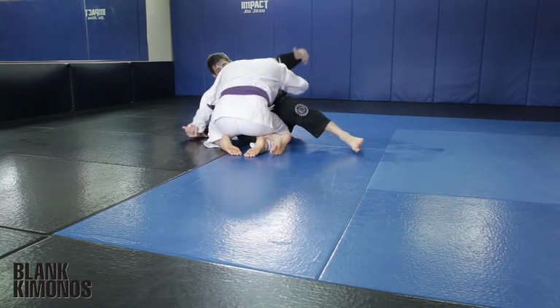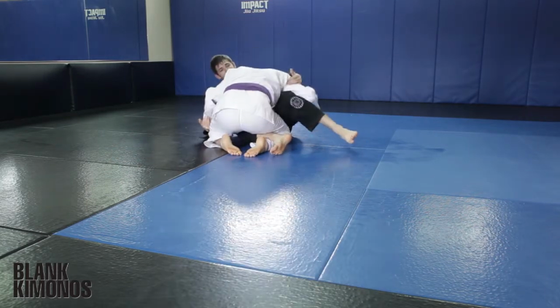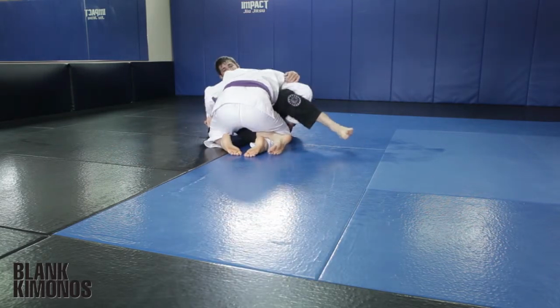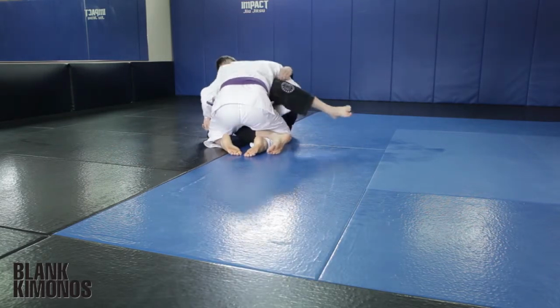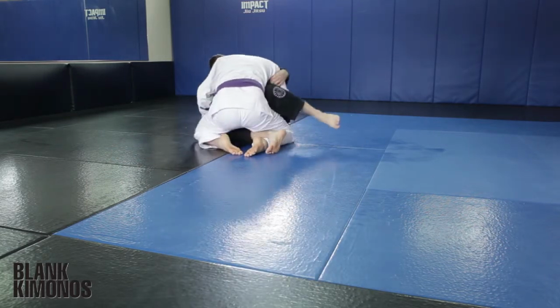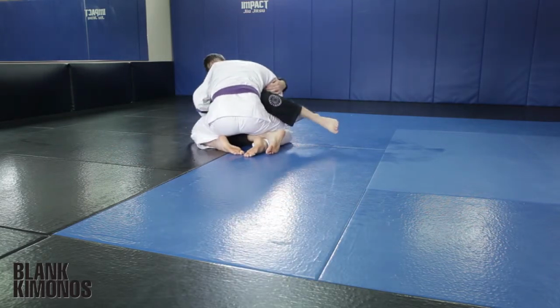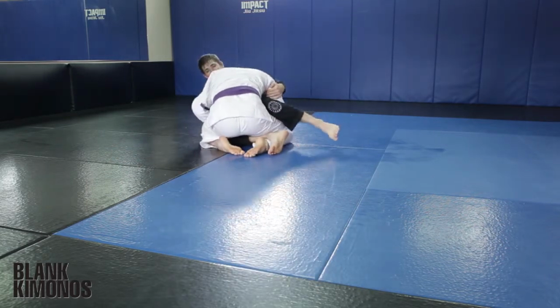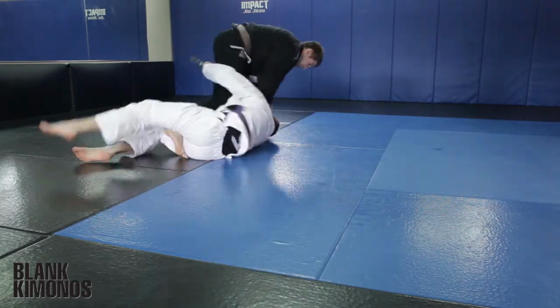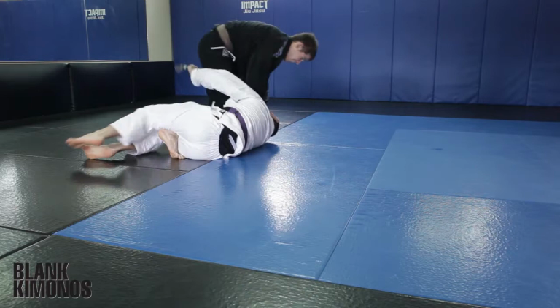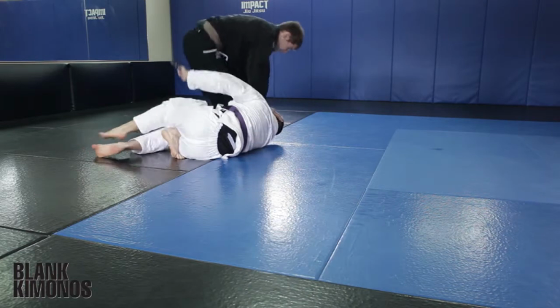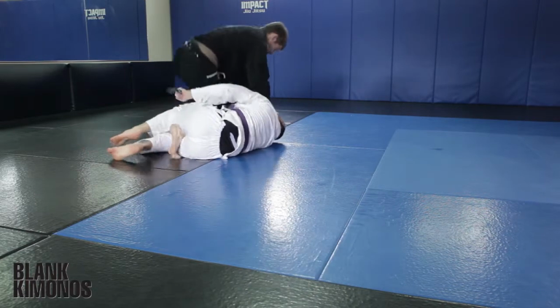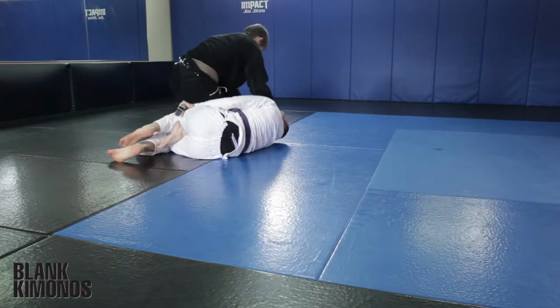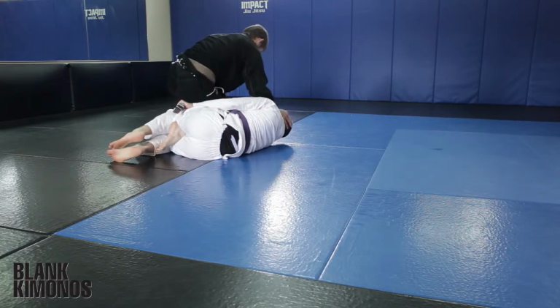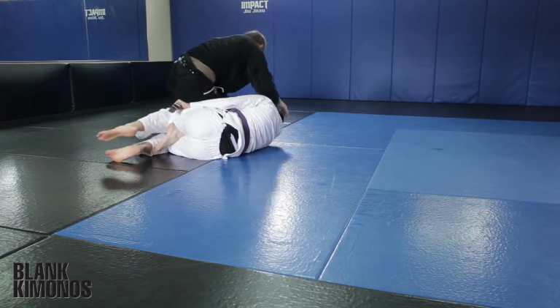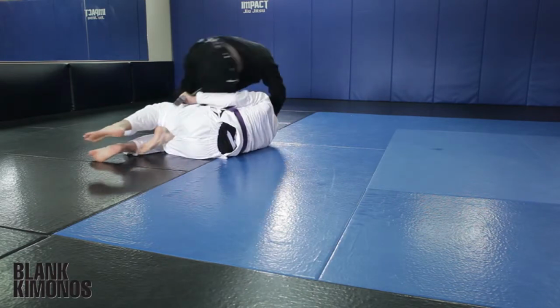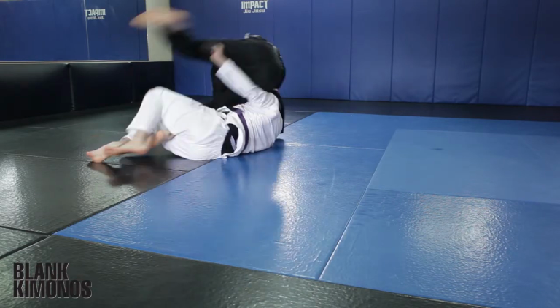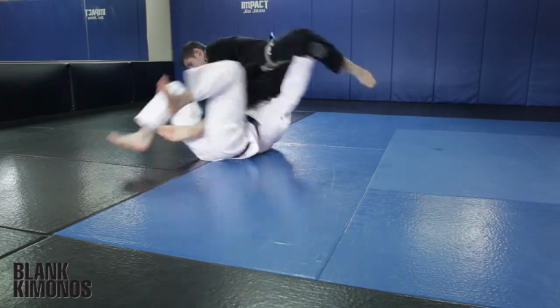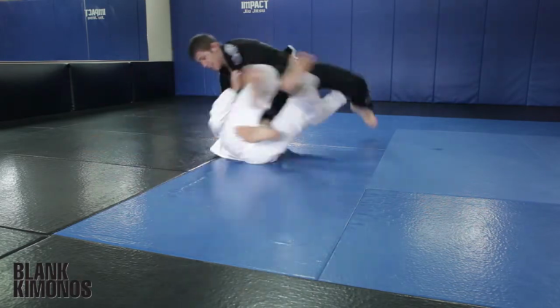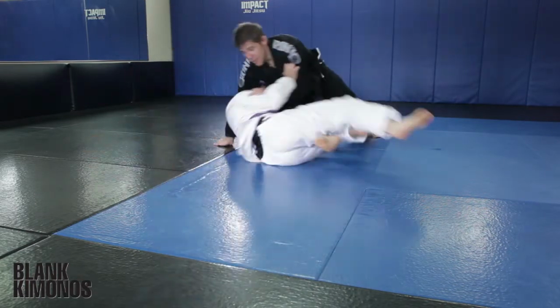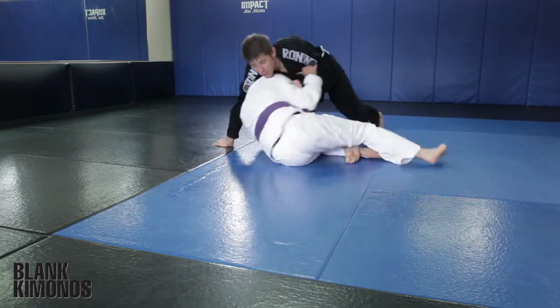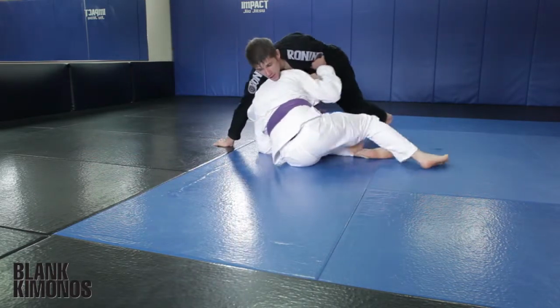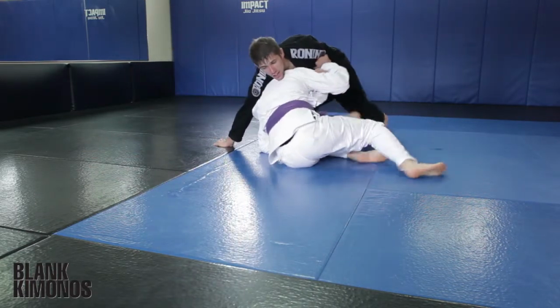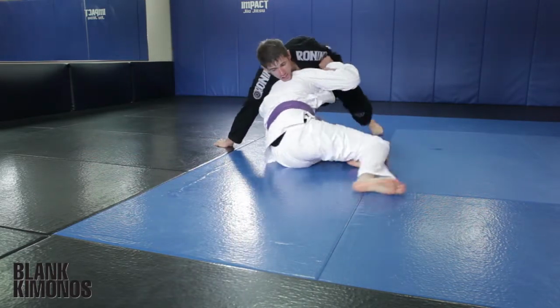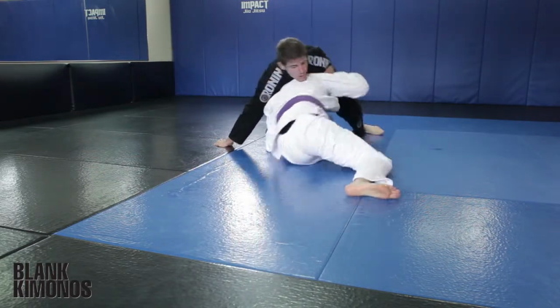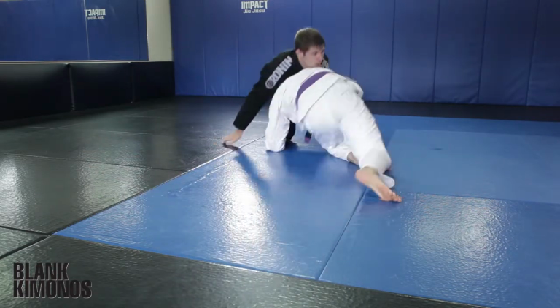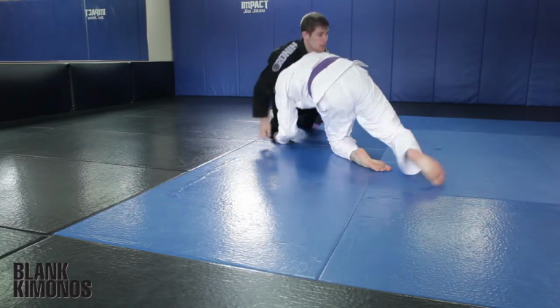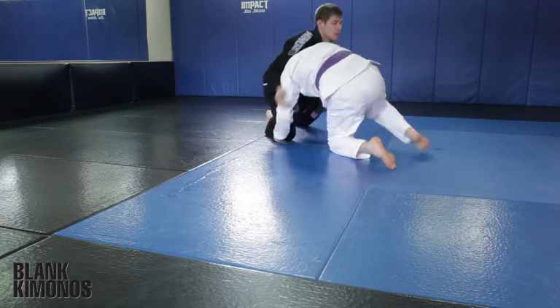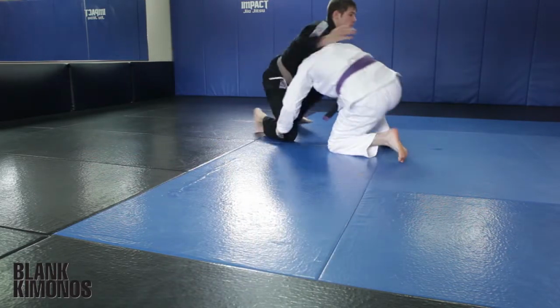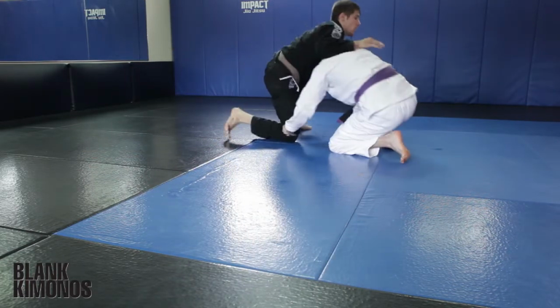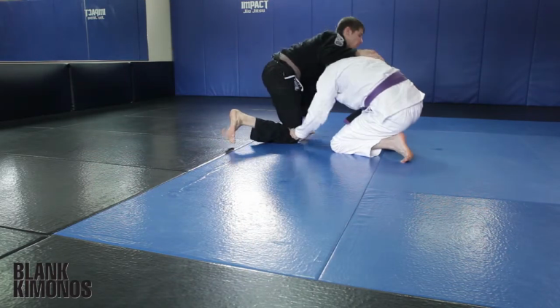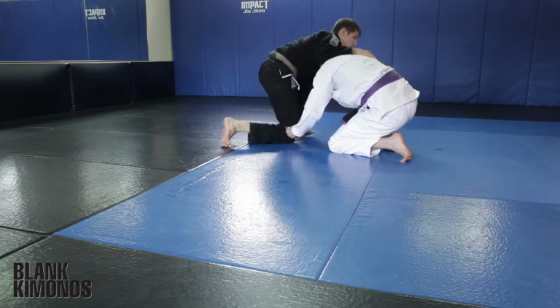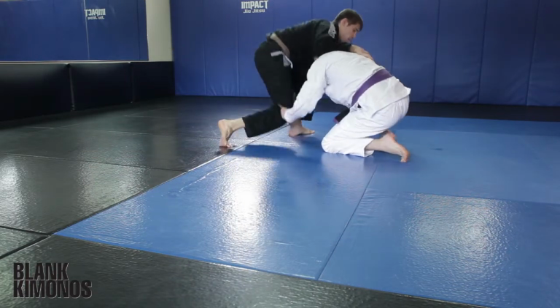I'm surprised at how often people ask me where they can find a plain gi without a bunch of design work all over it. Well, here you go.